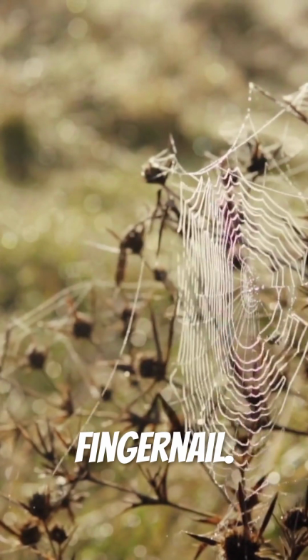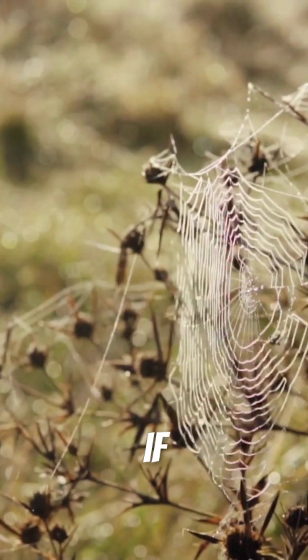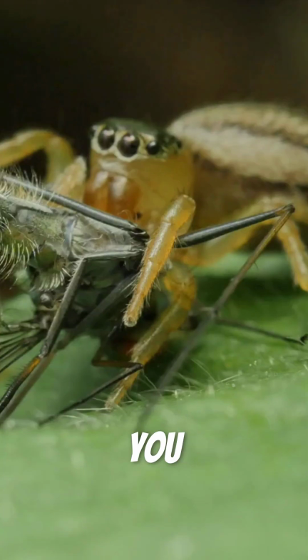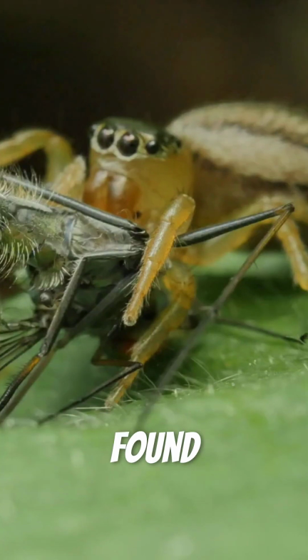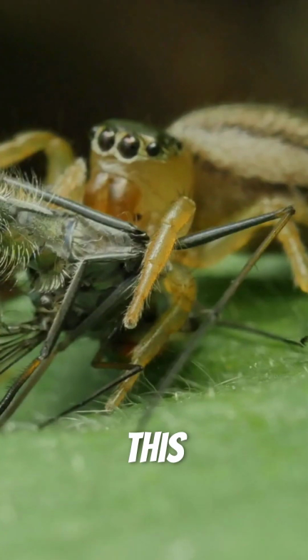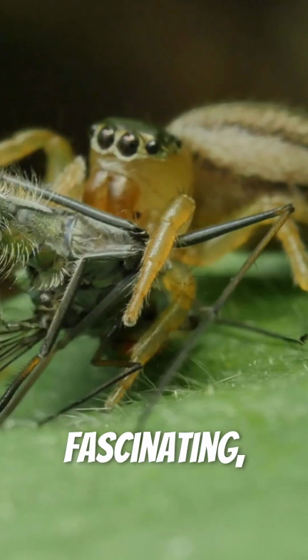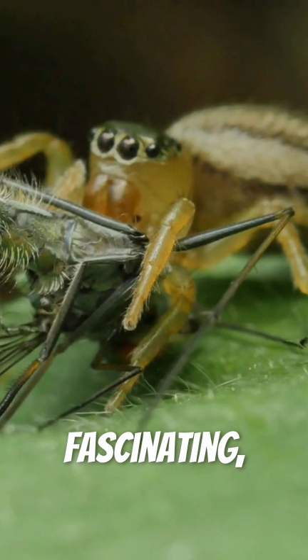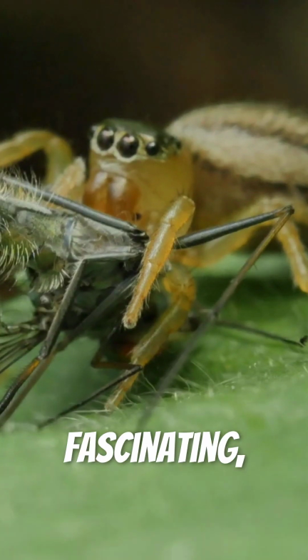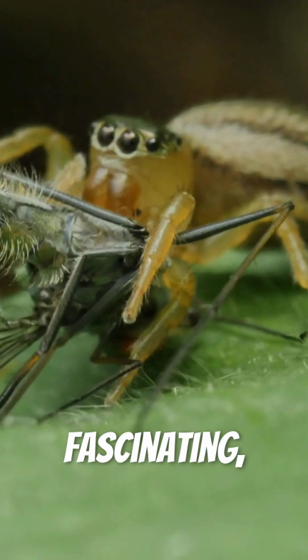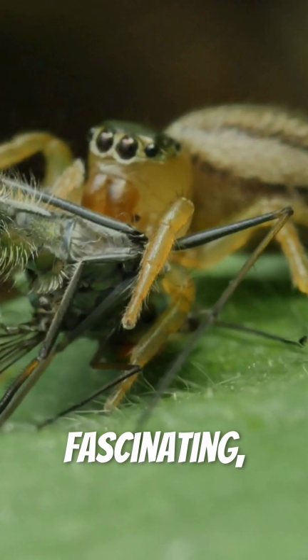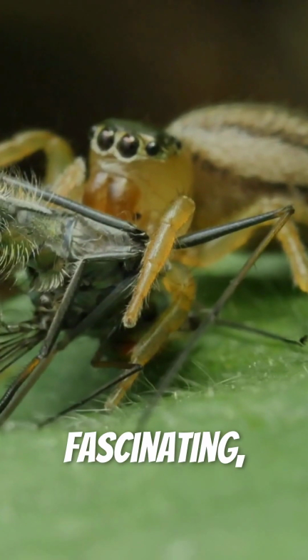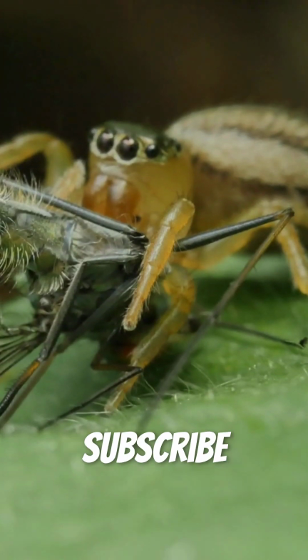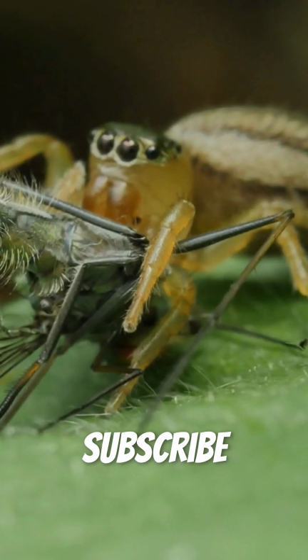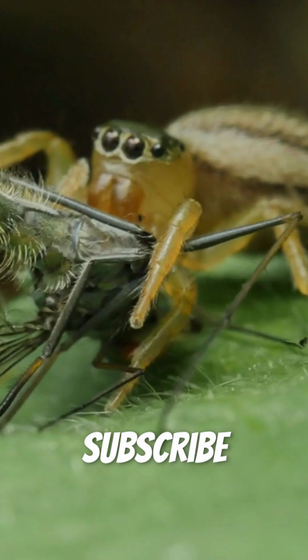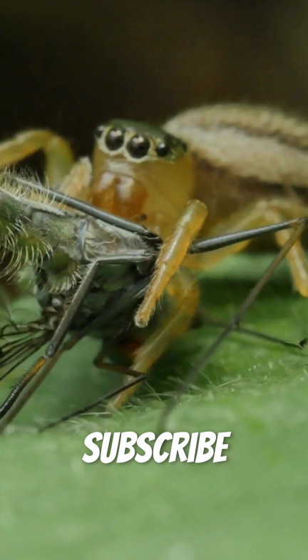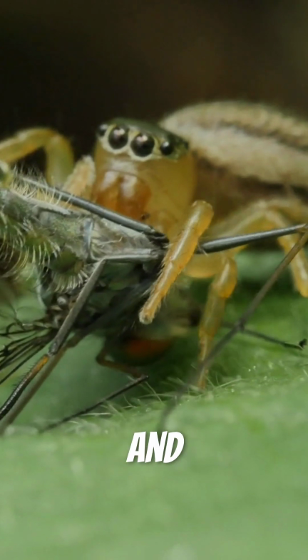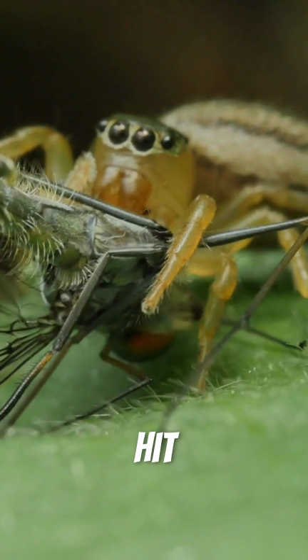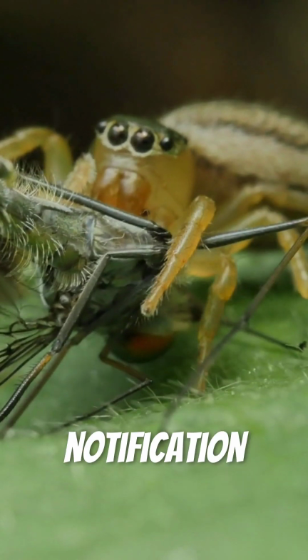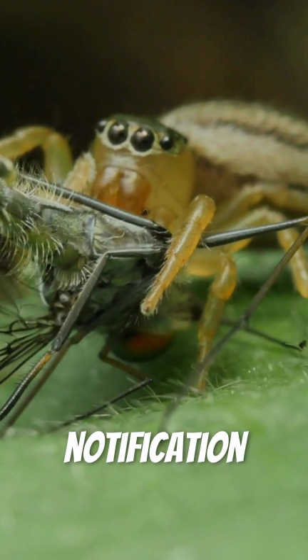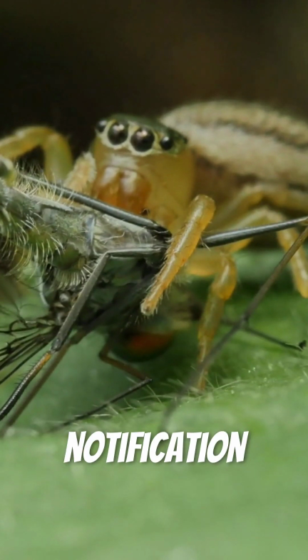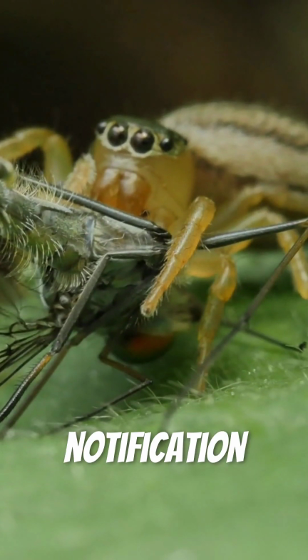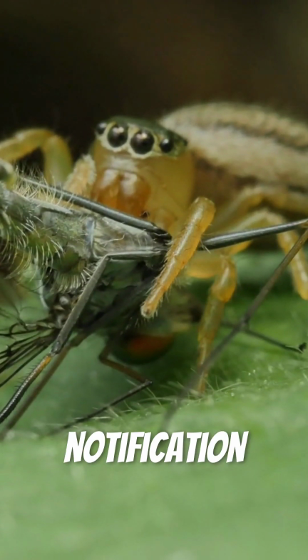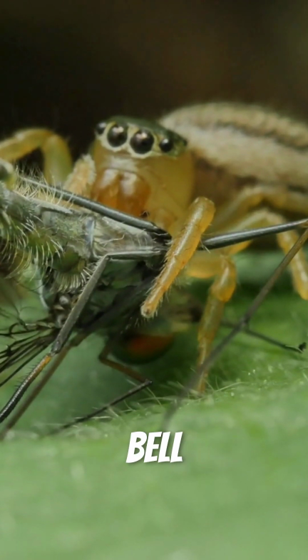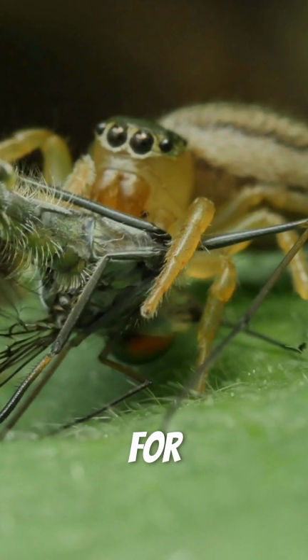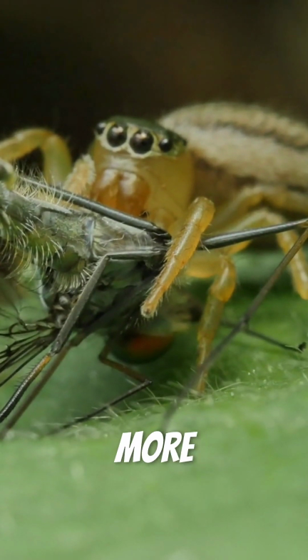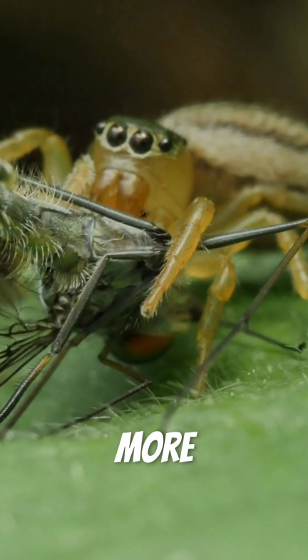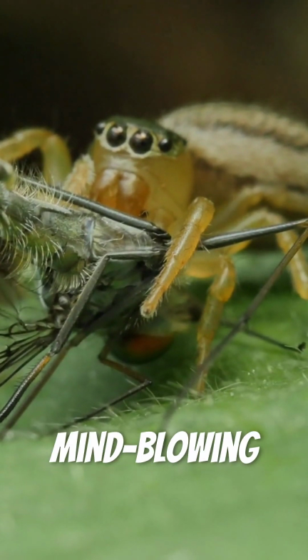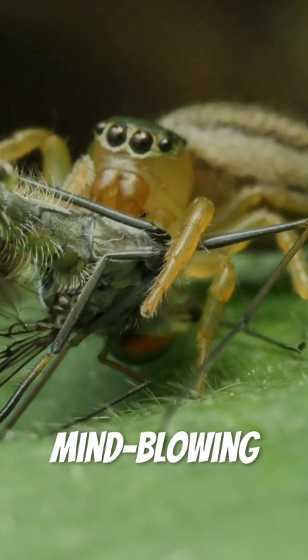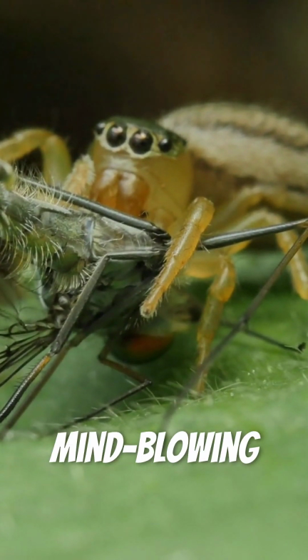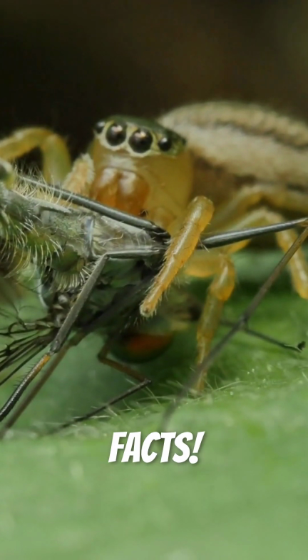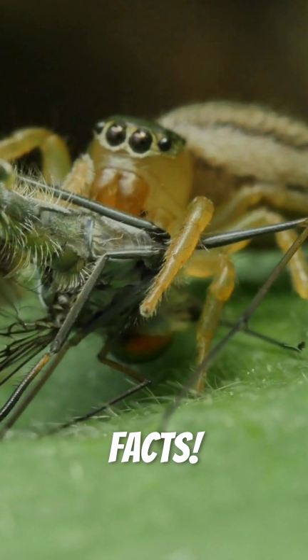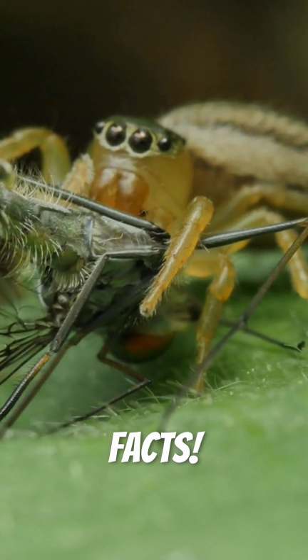If you found this fascinating, subscribe and hit the notification bell for more mind-blowing facts.